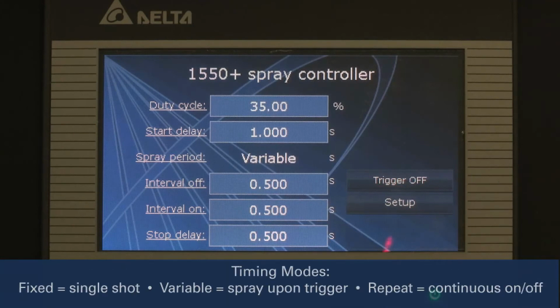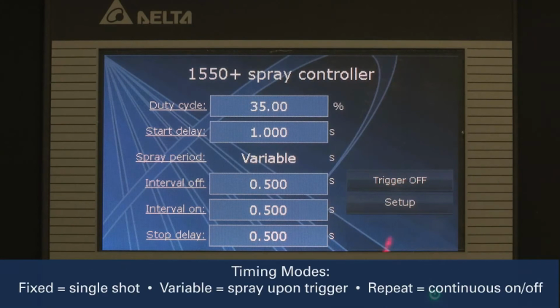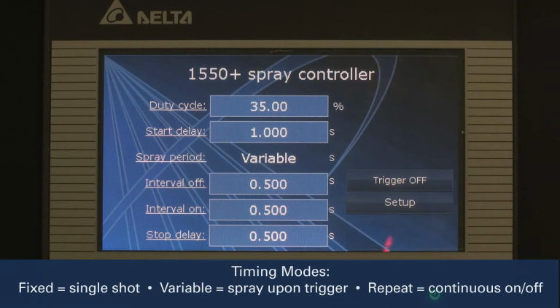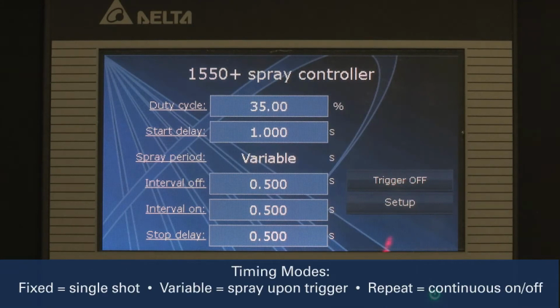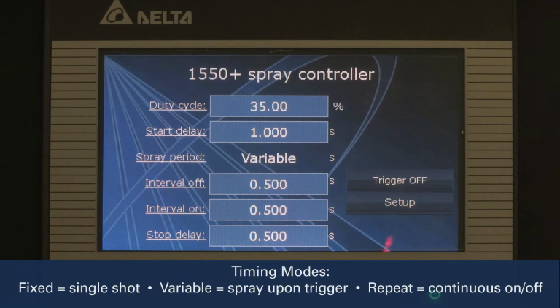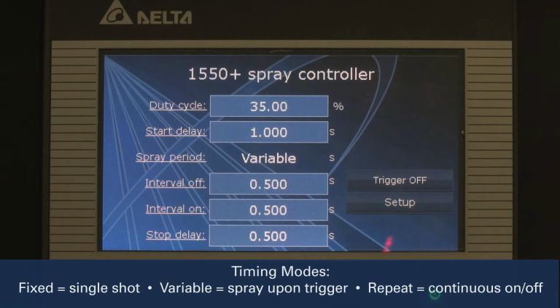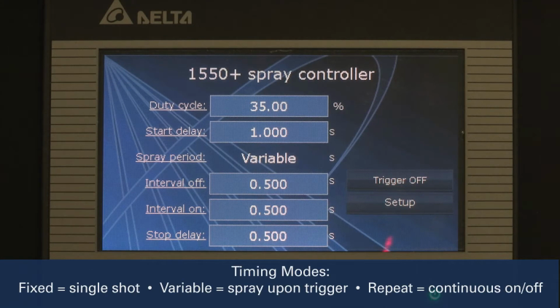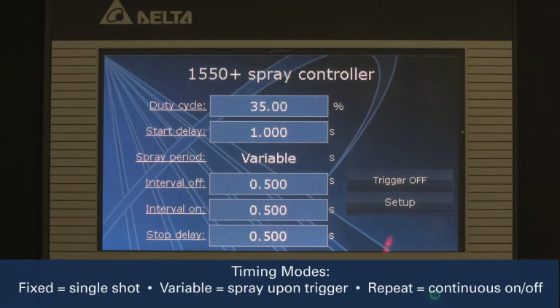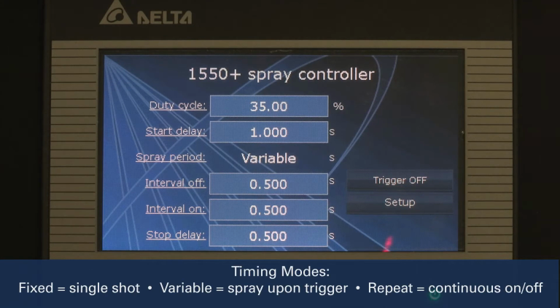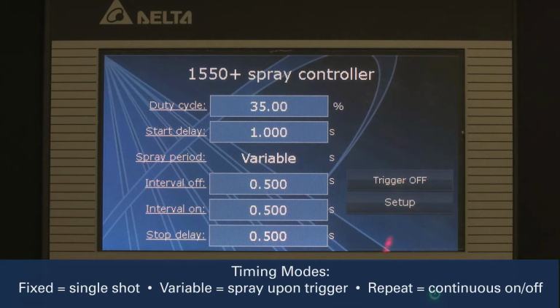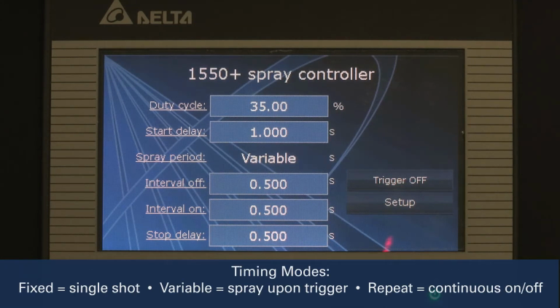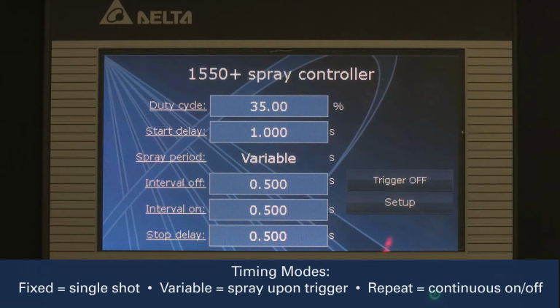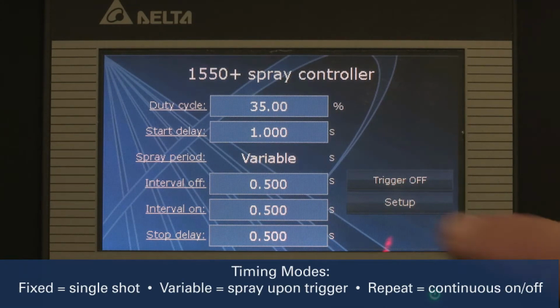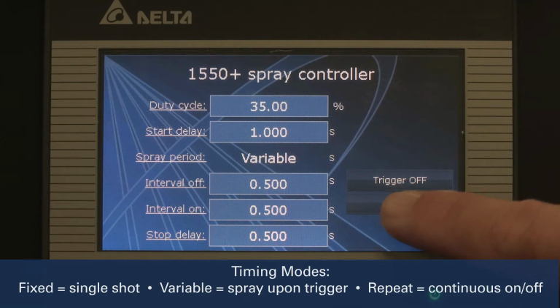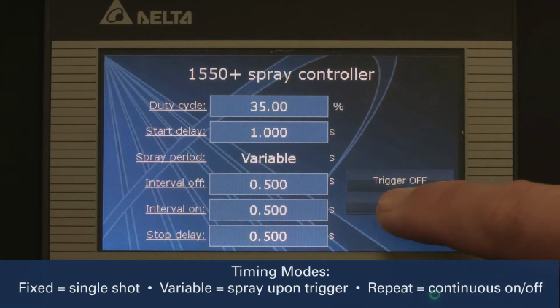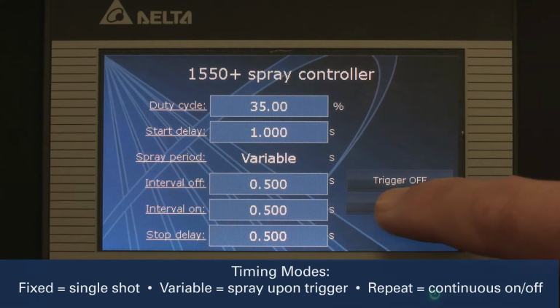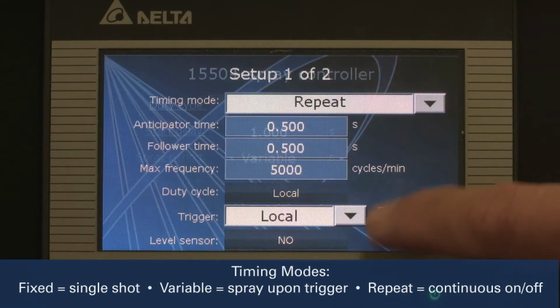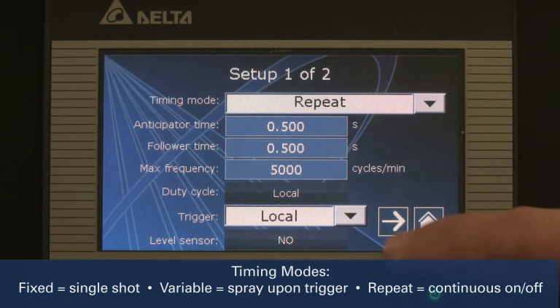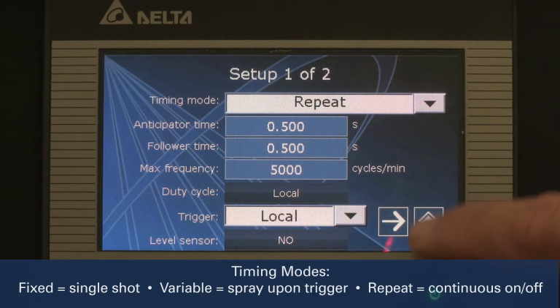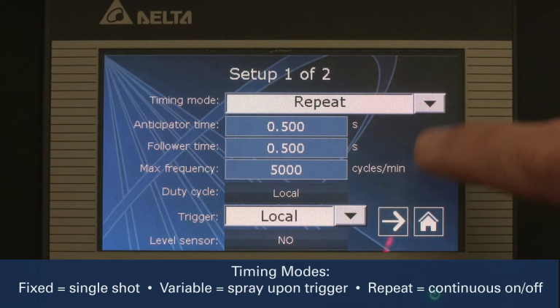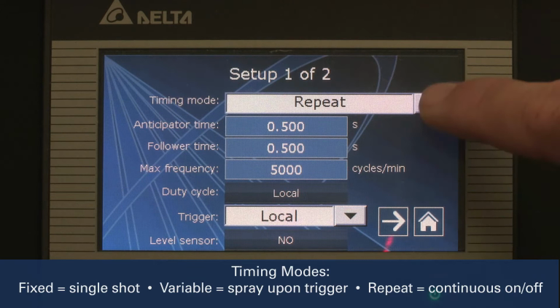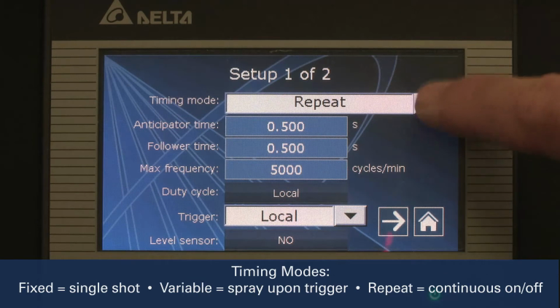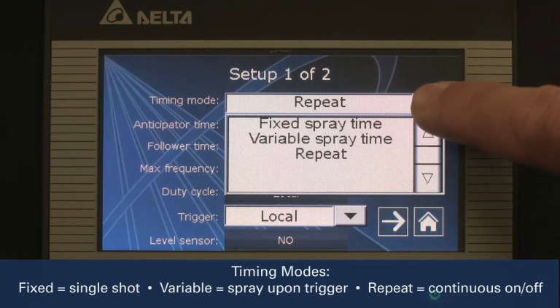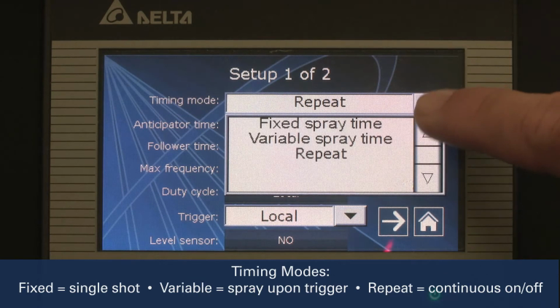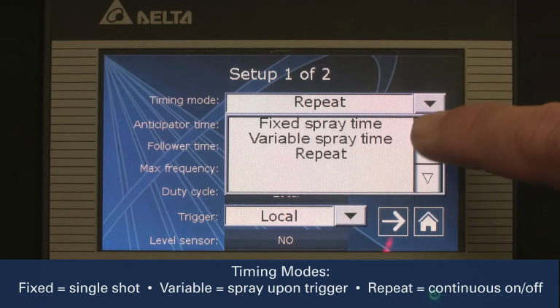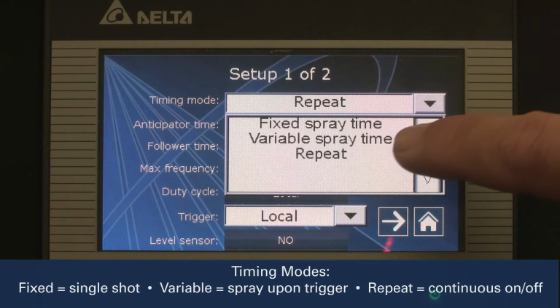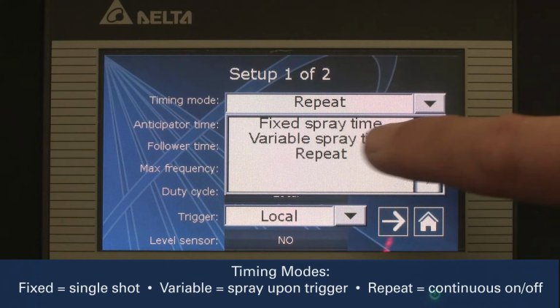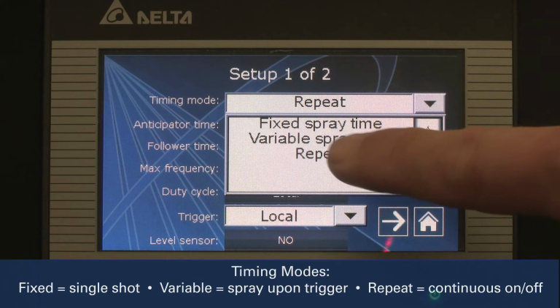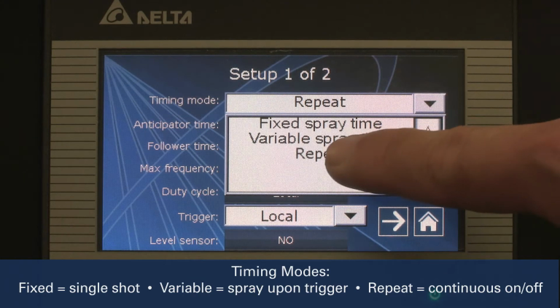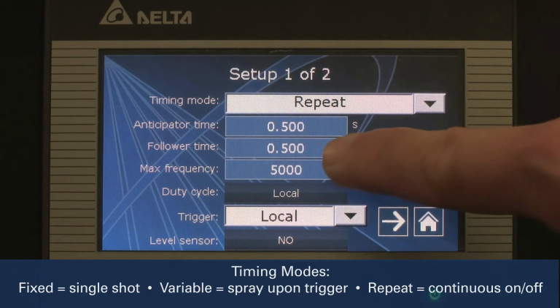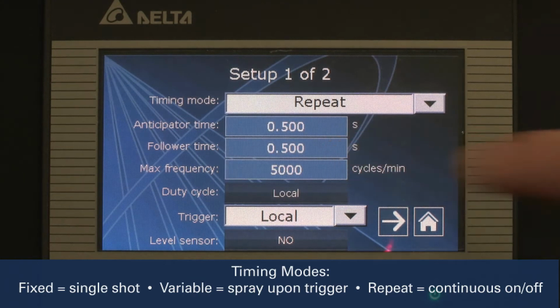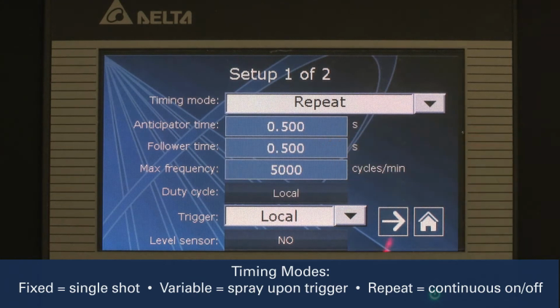Next, we will set the timing mode in the setup menu. We want continuous spraying, so we will choose repeat as the timing mode.